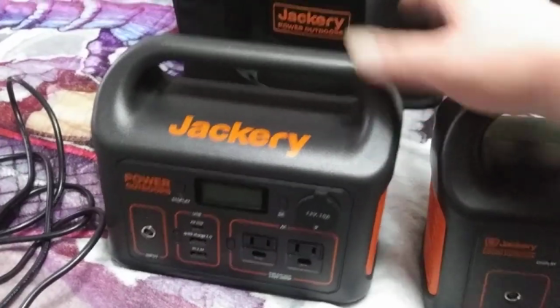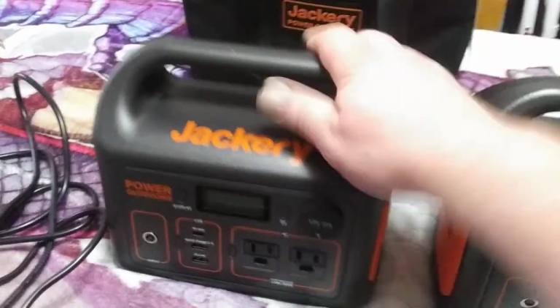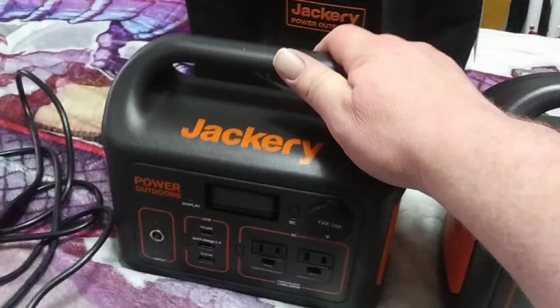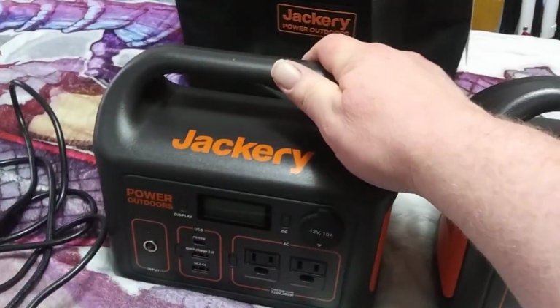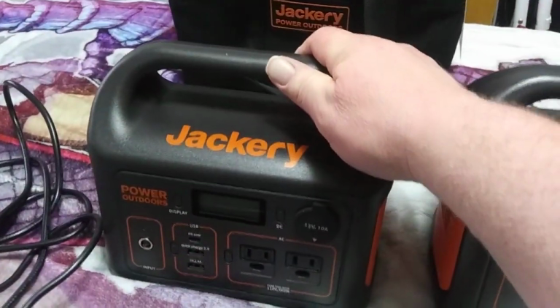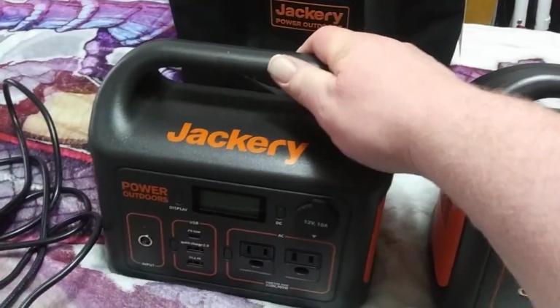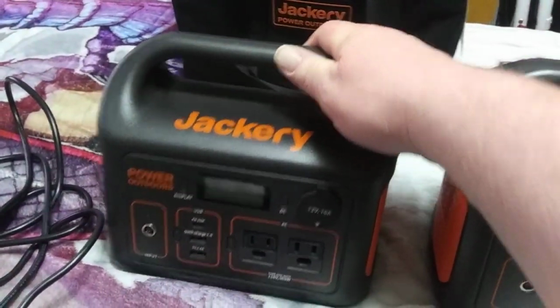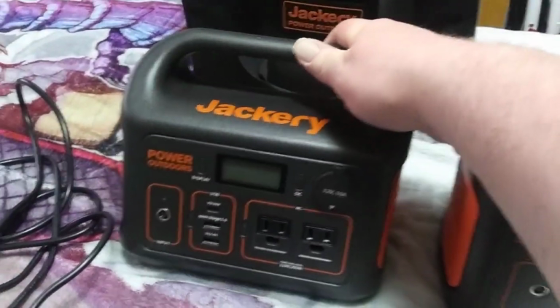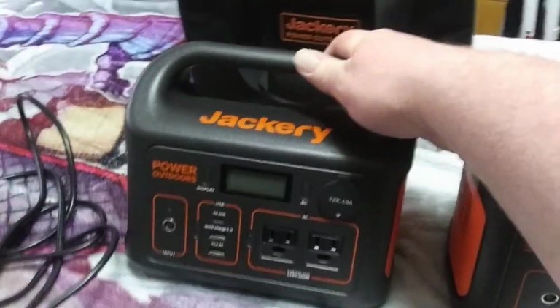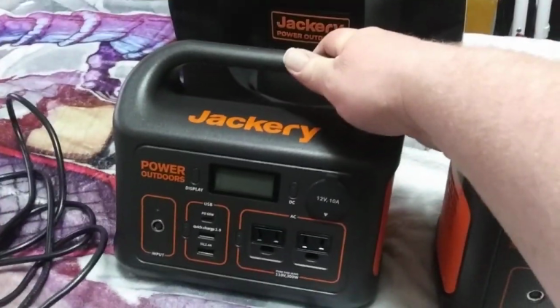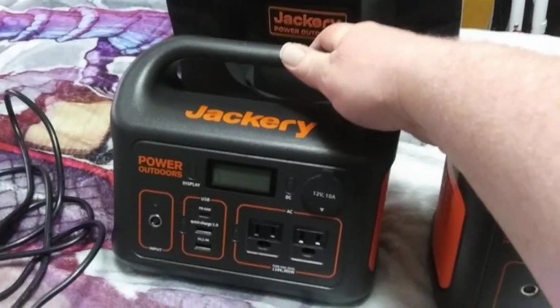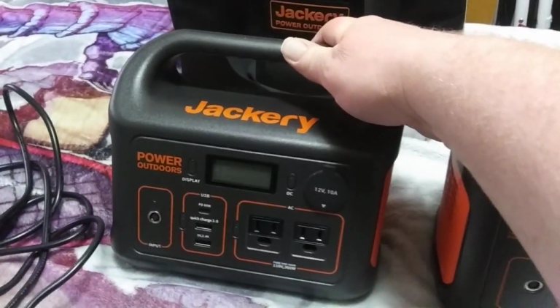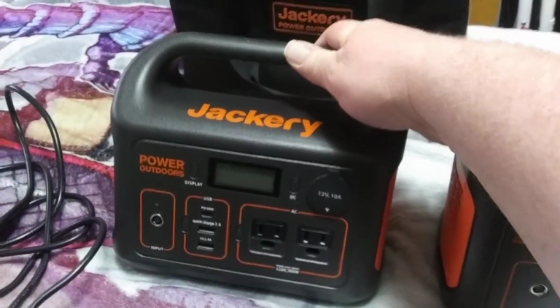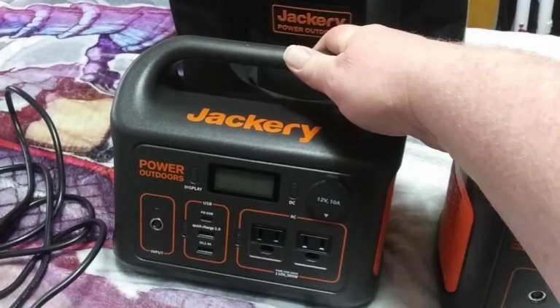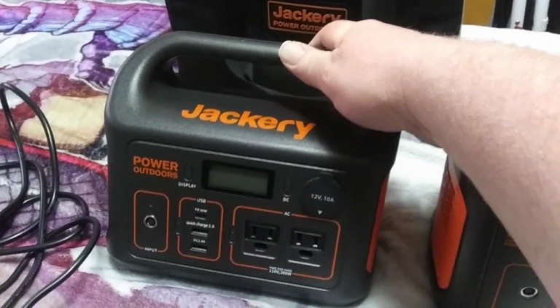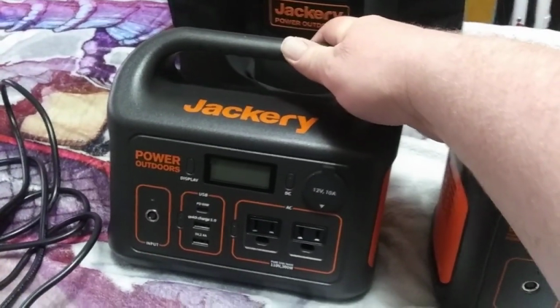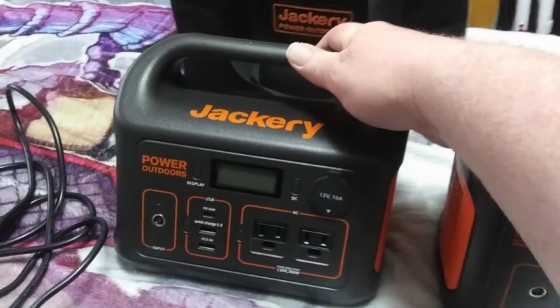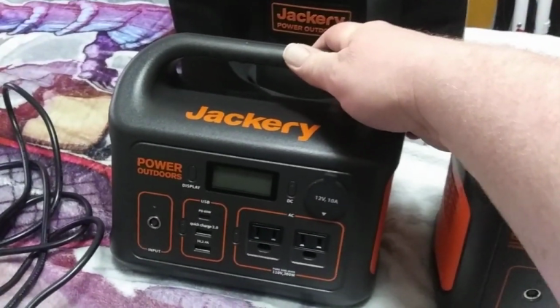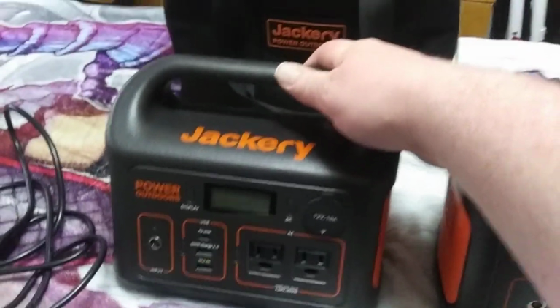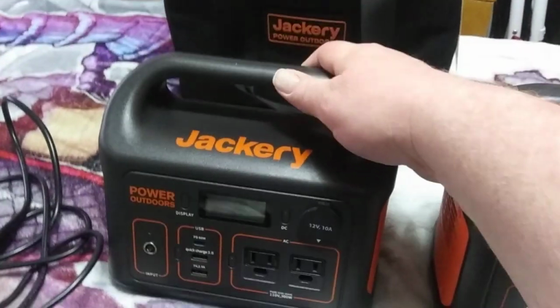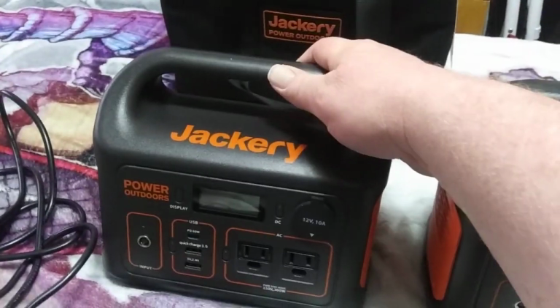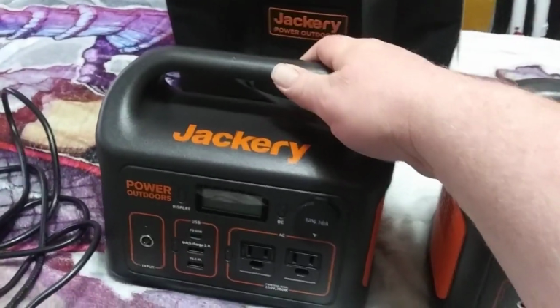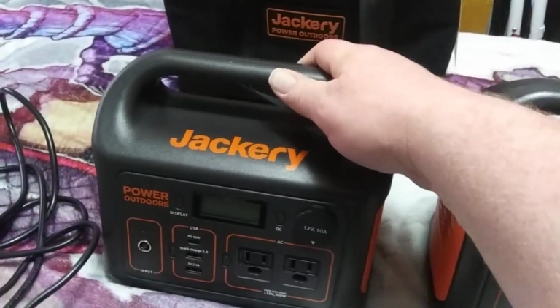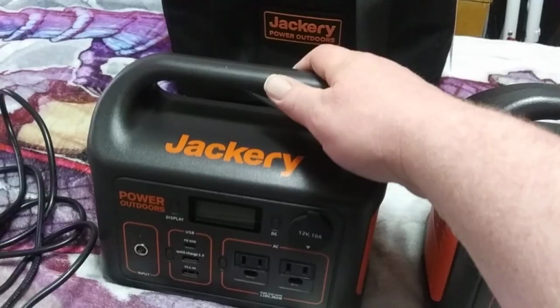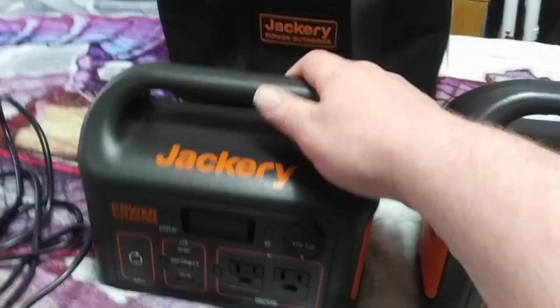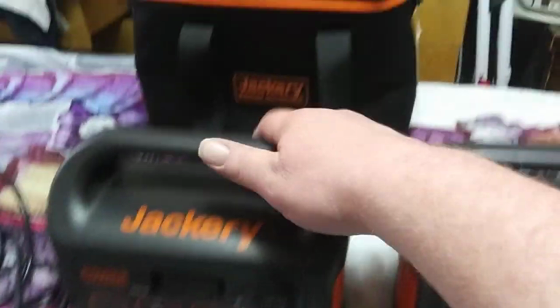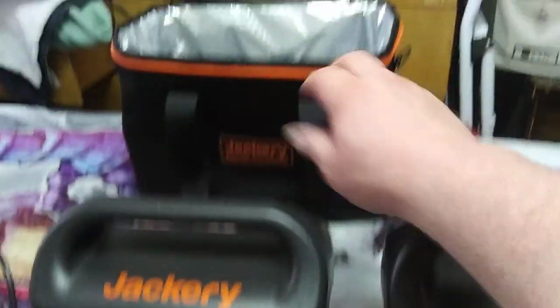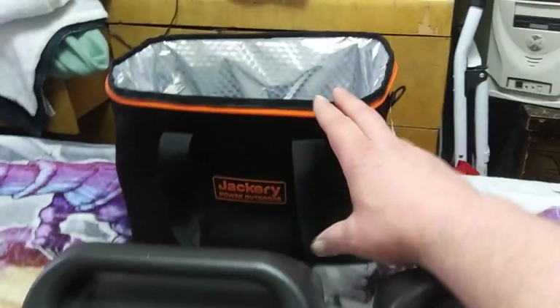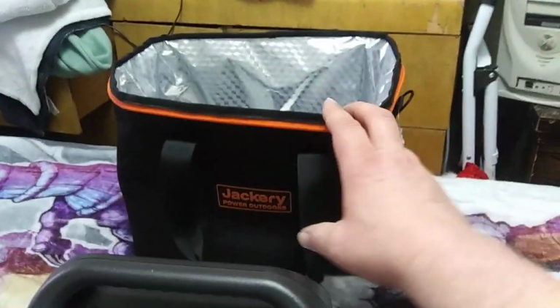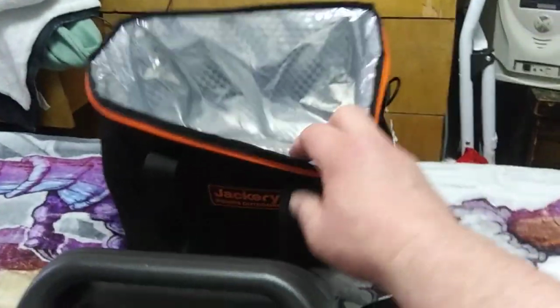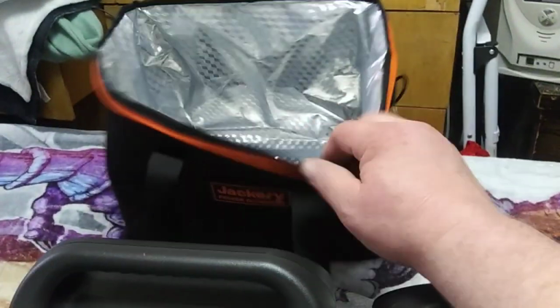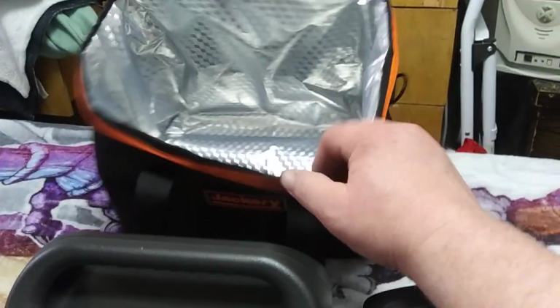I bought these myself. I am not sponsored — Jackery's not giving me anything.